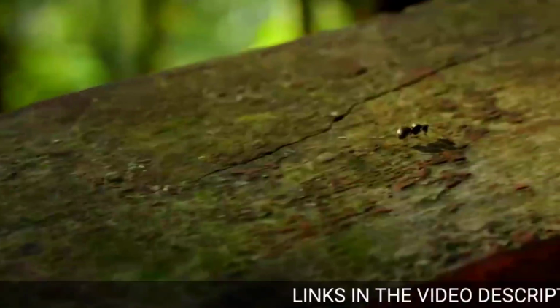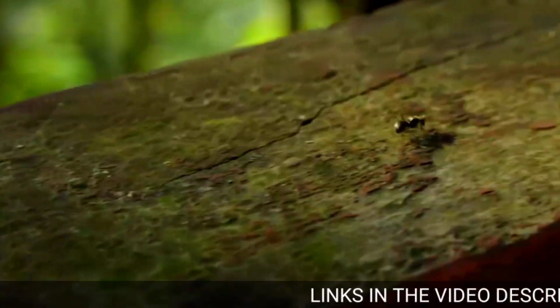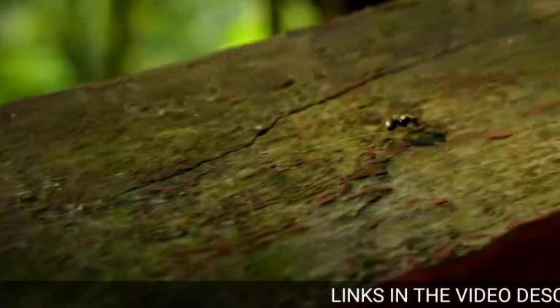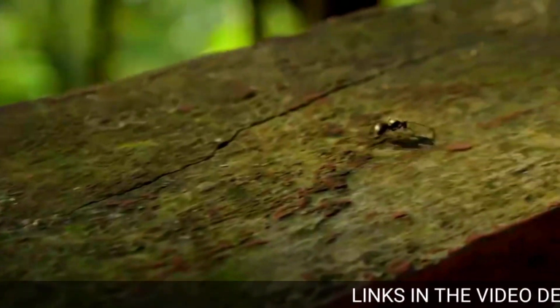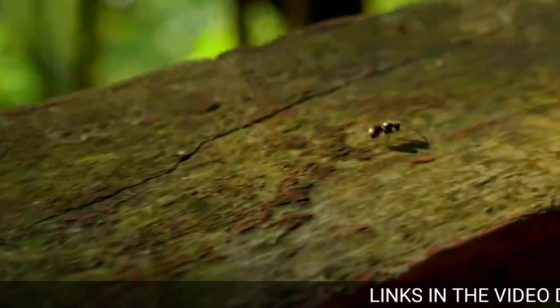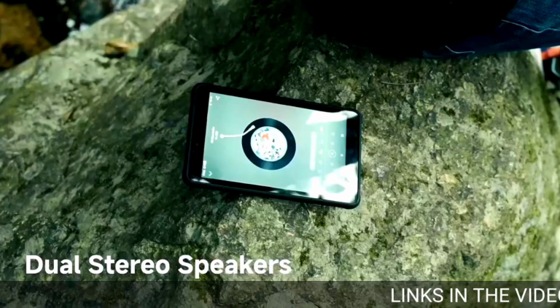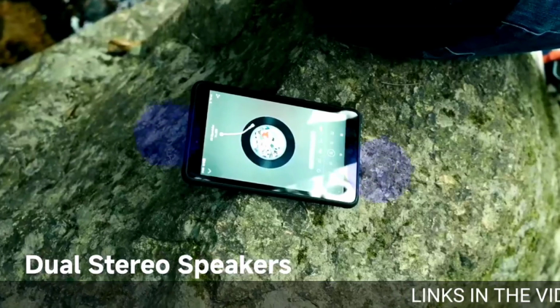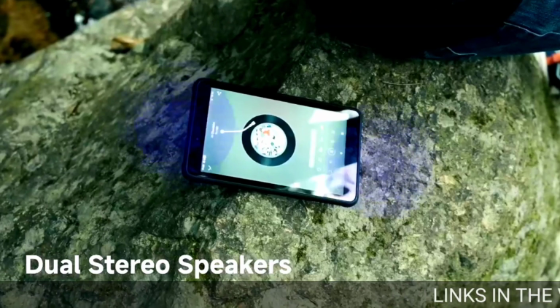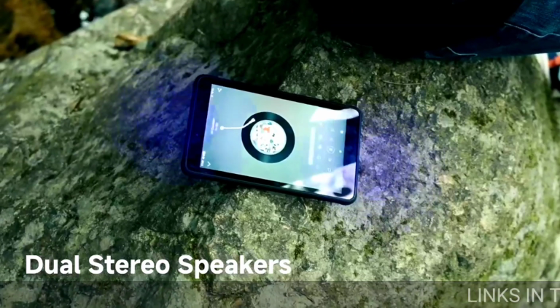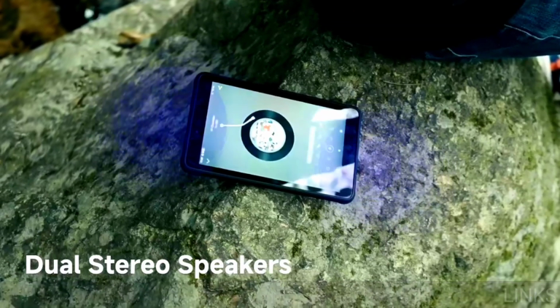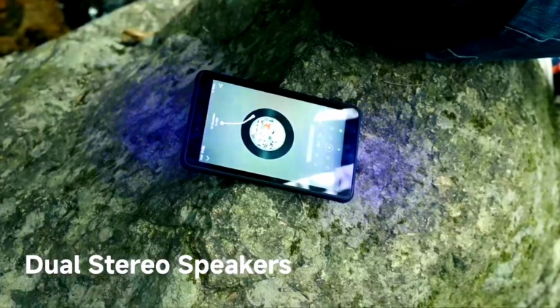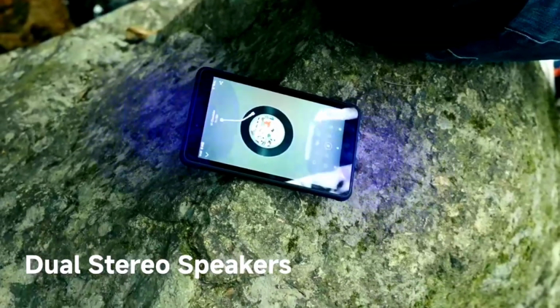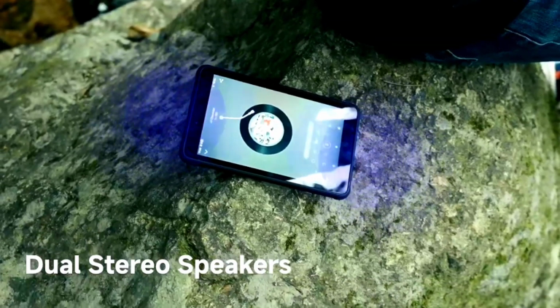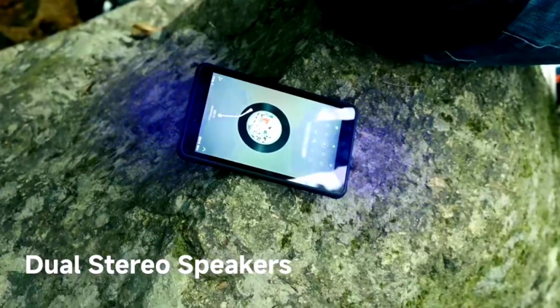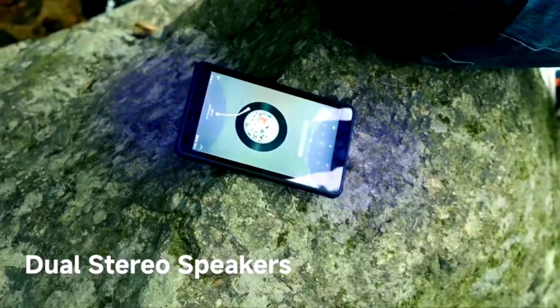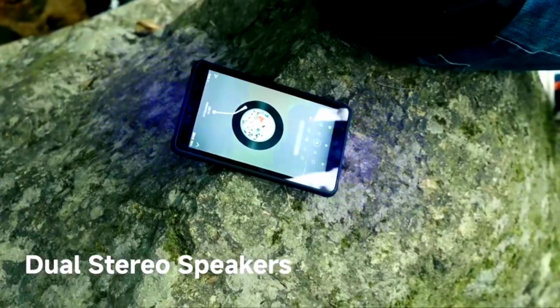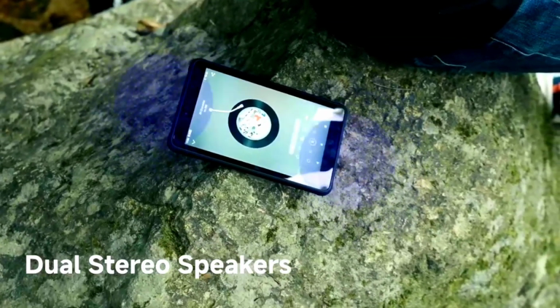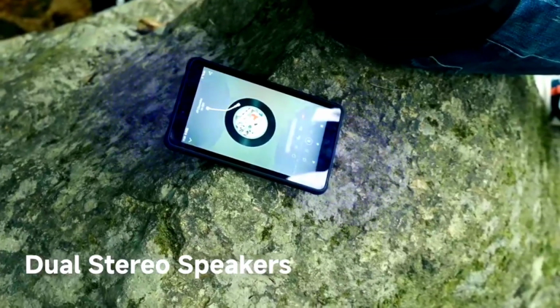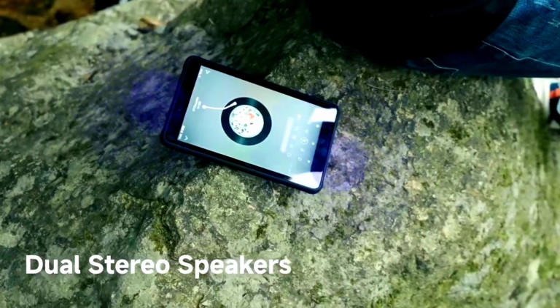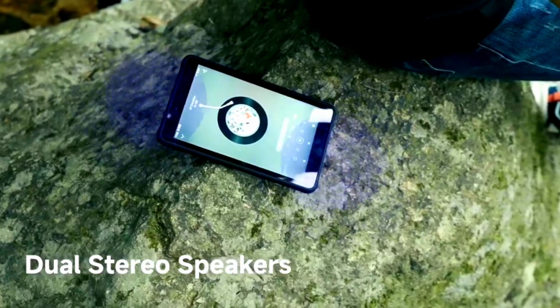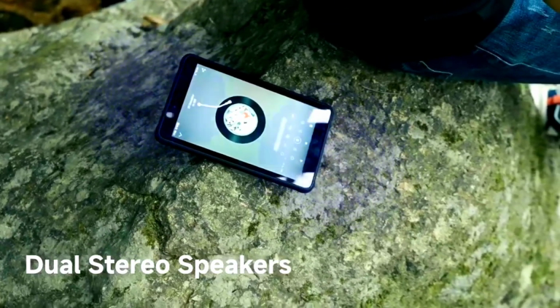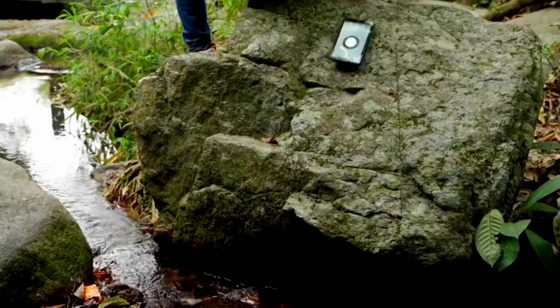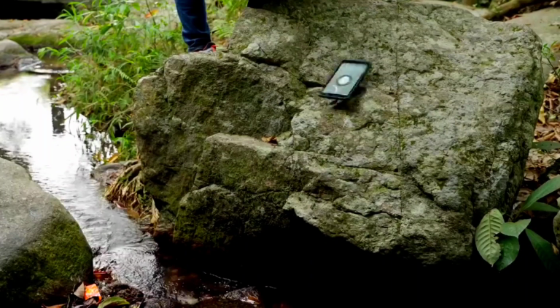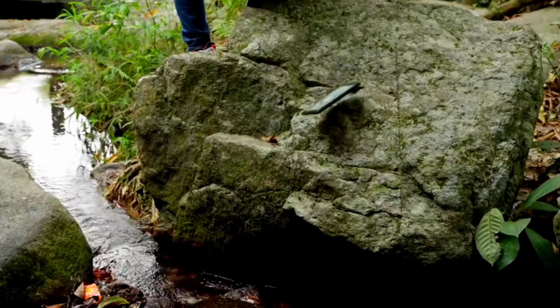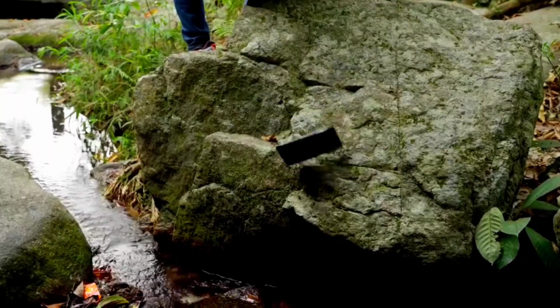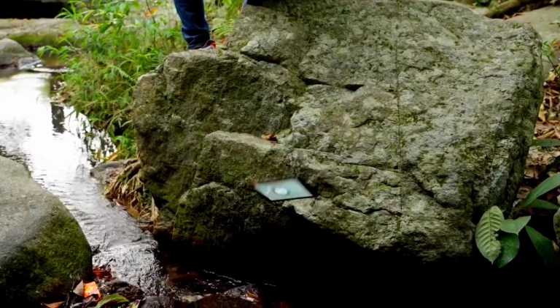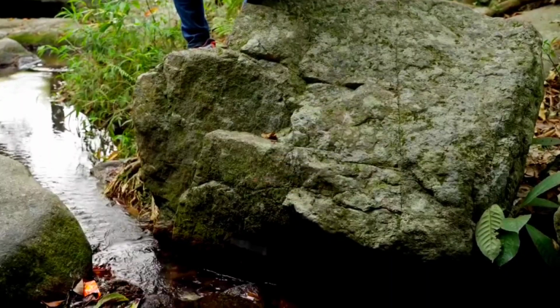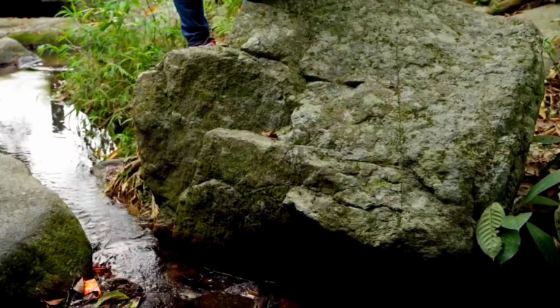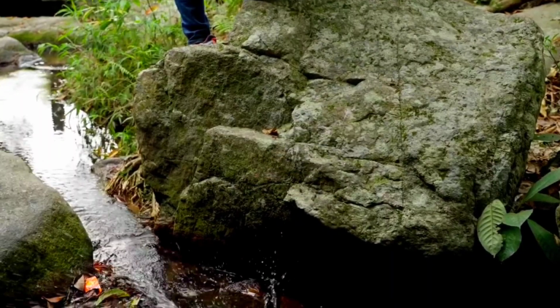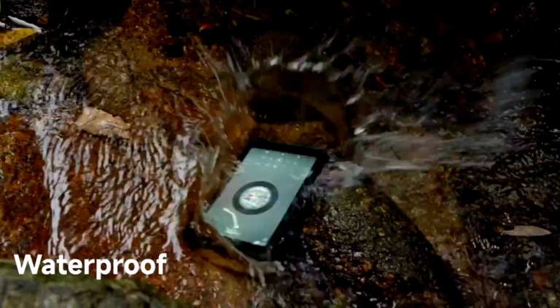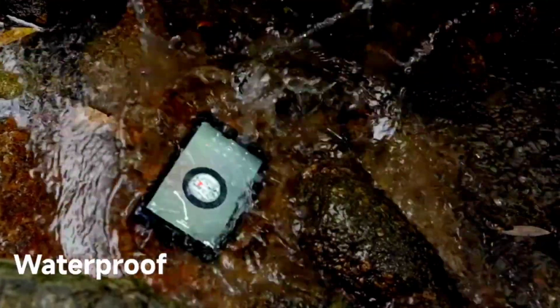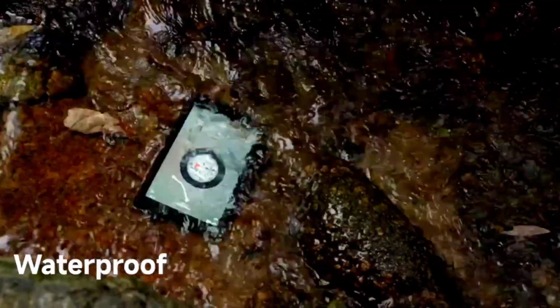The AmmoPad Pro is a rugged tablet rated IP68 and IP69K. It is also Military Grade Standard 810H certified.